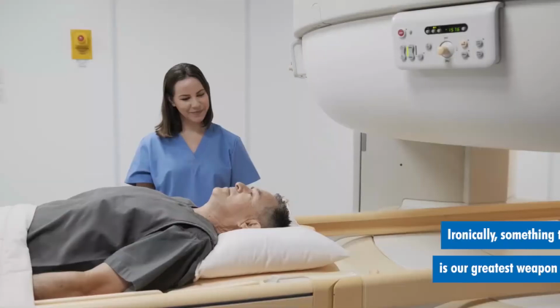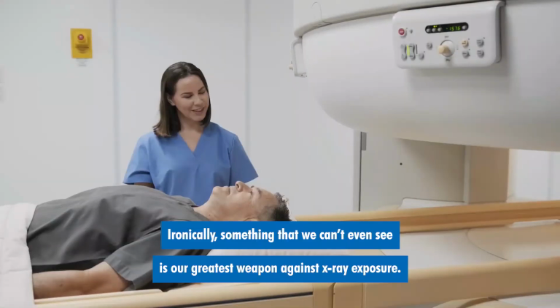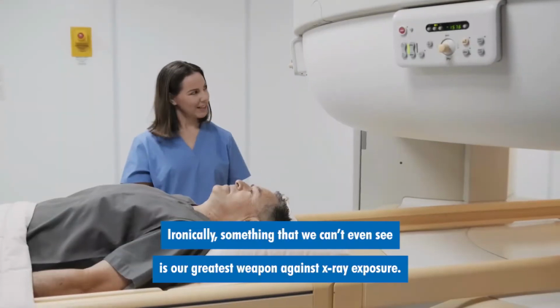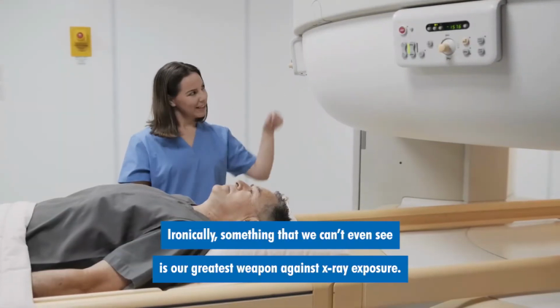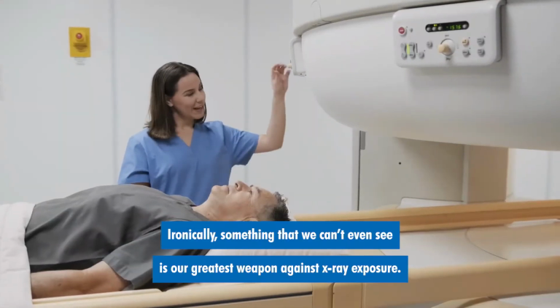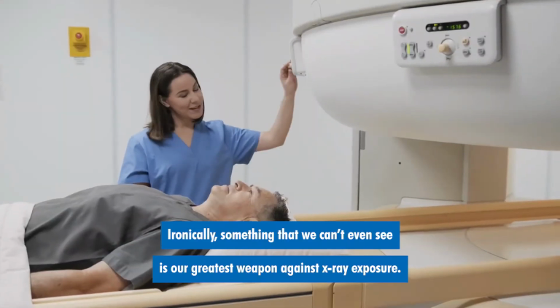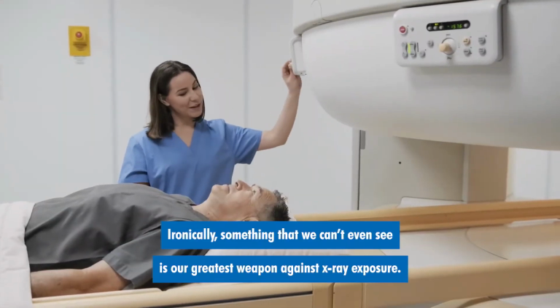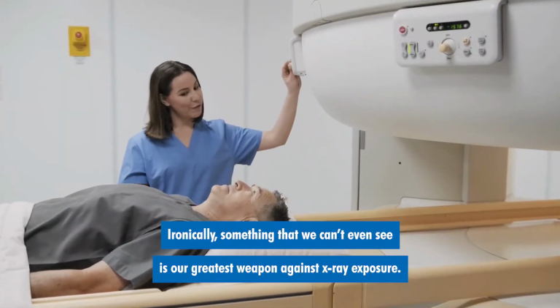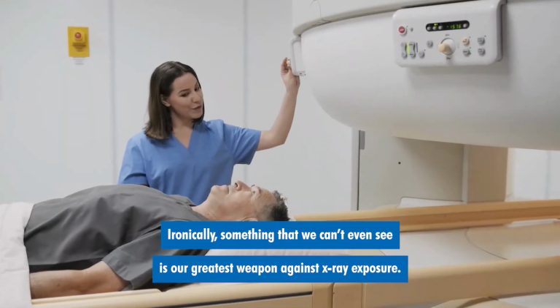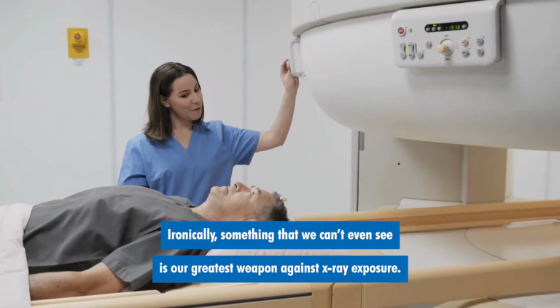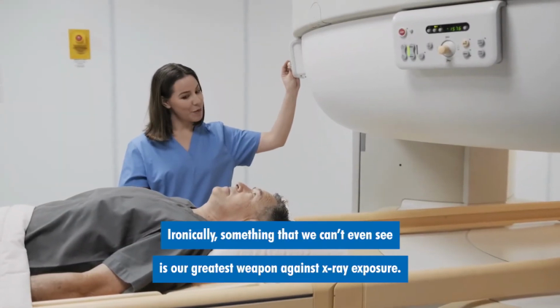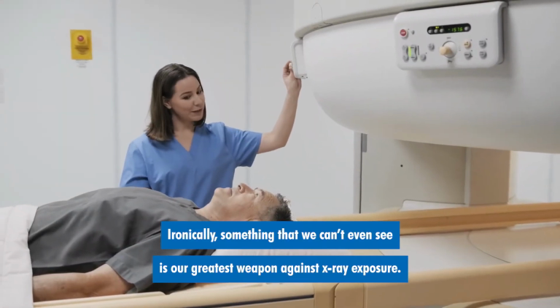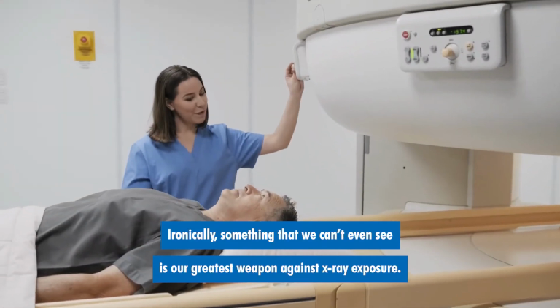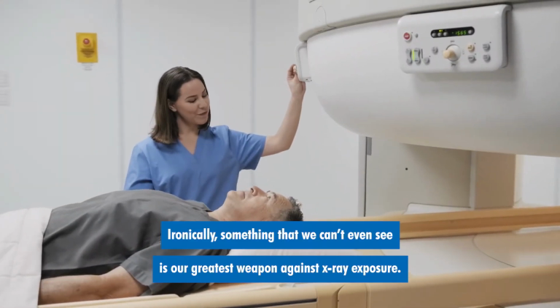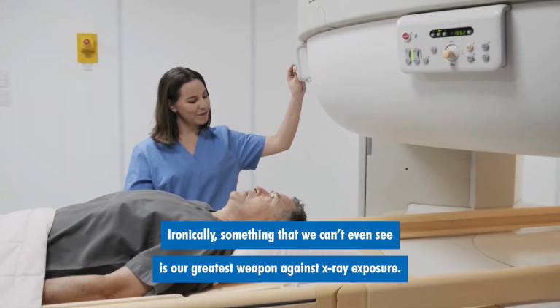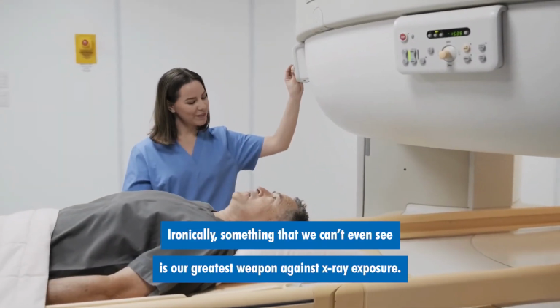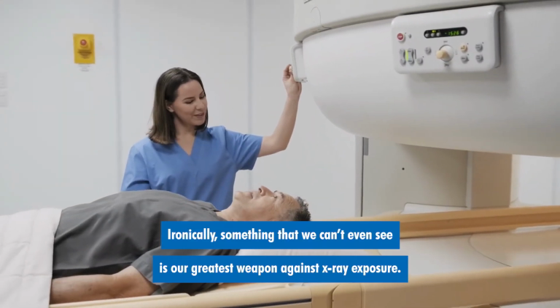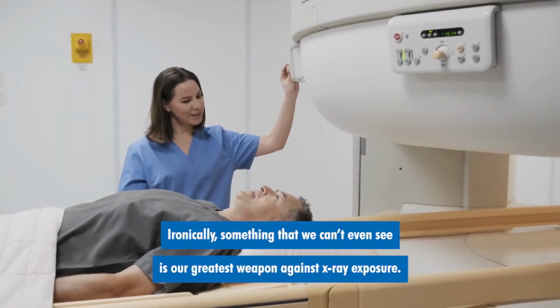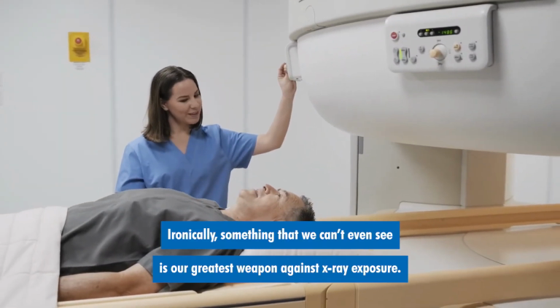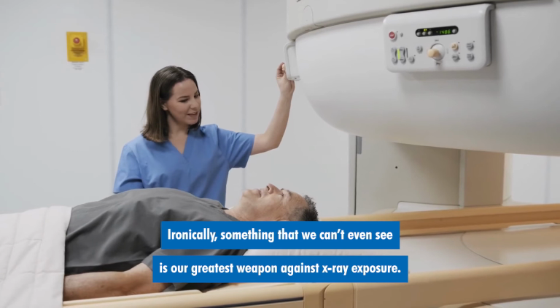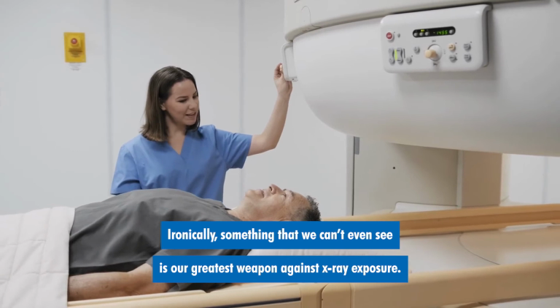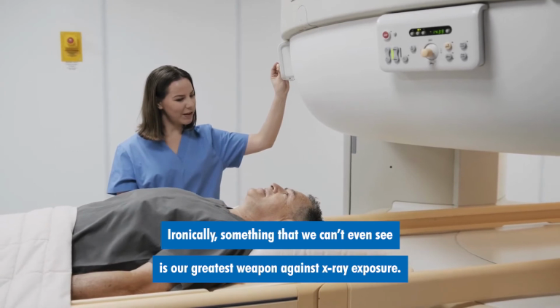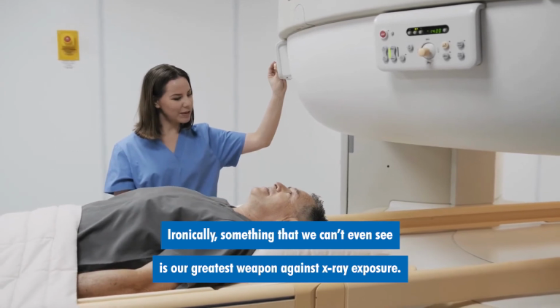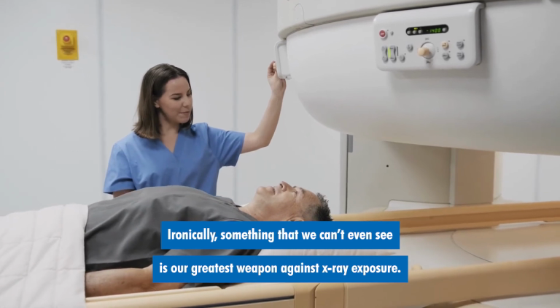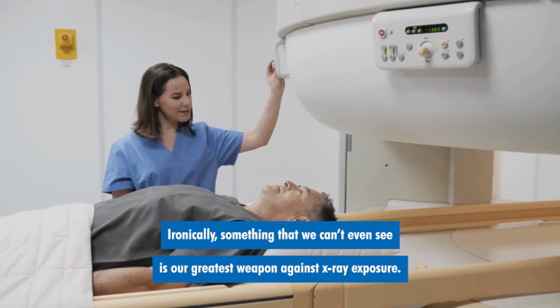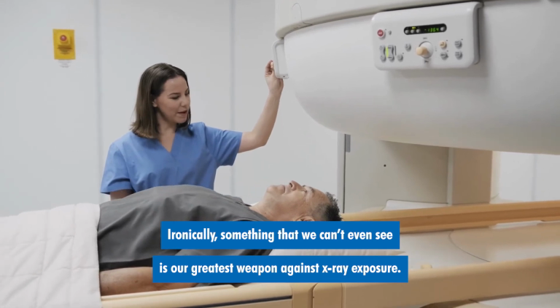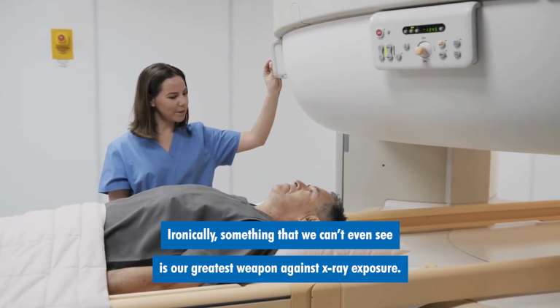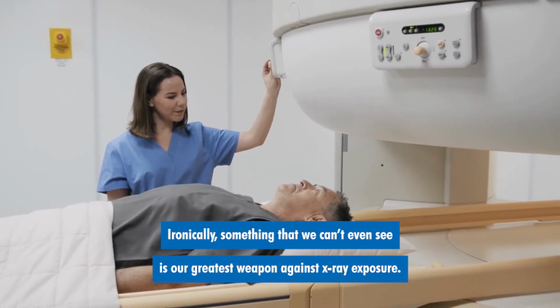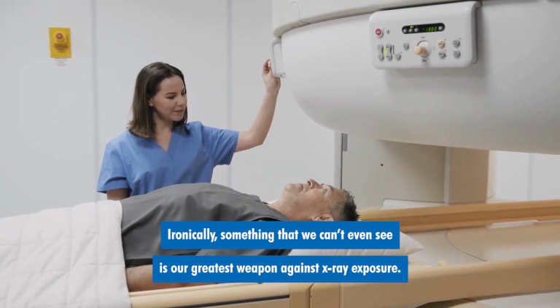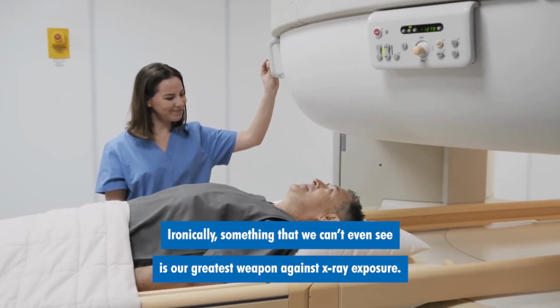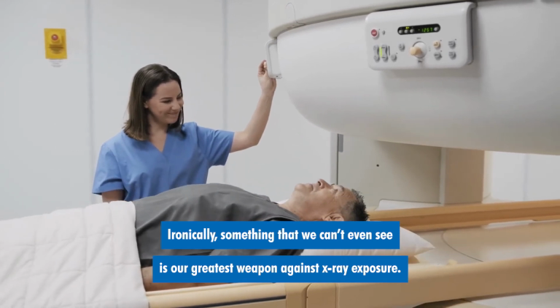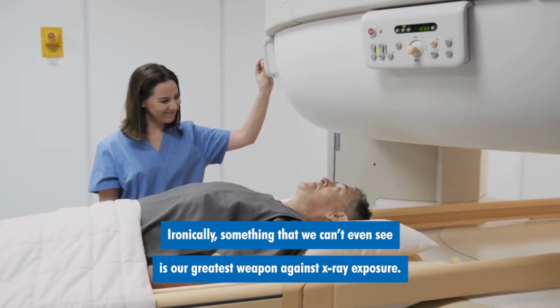Ironically, something that we can't even see is our greatest weapon against x-ray exposure.